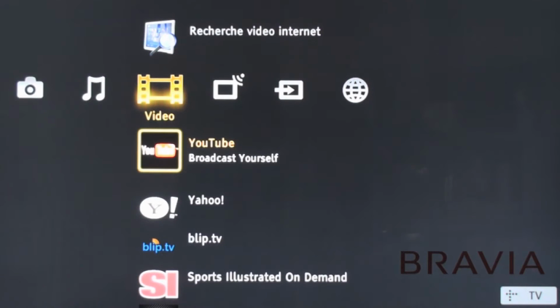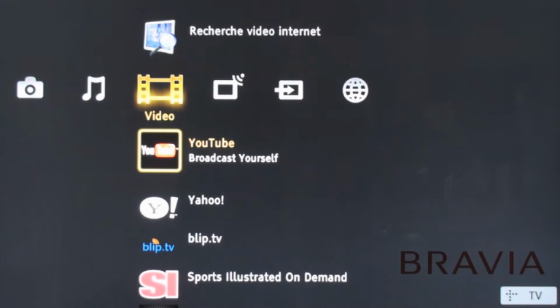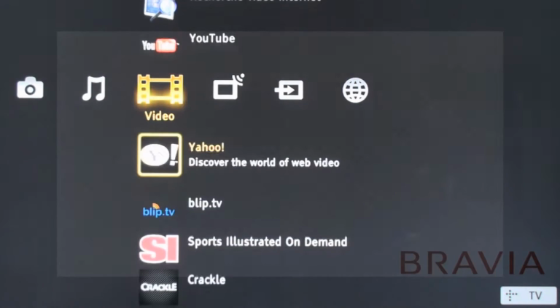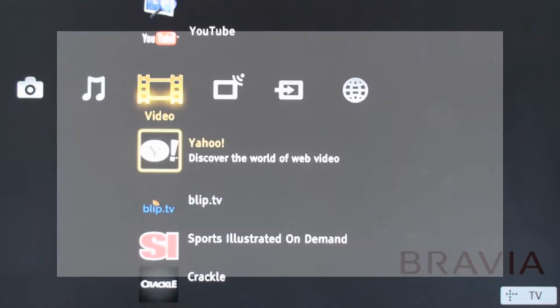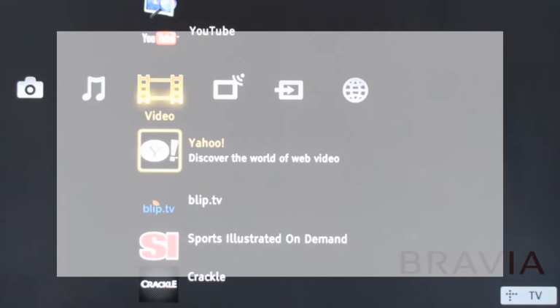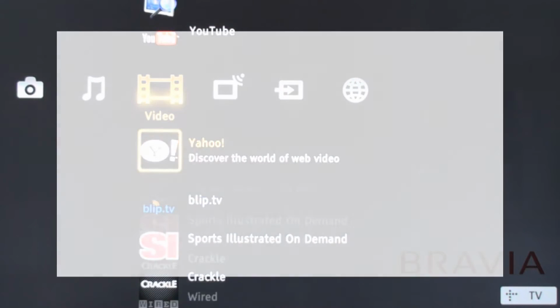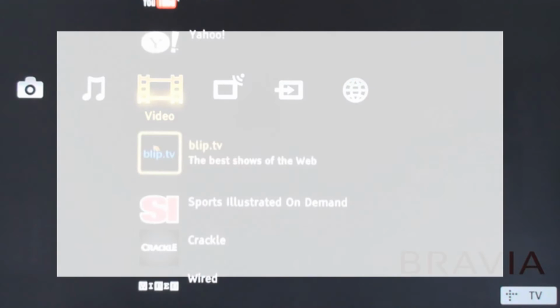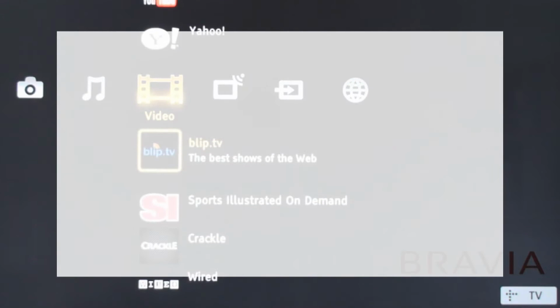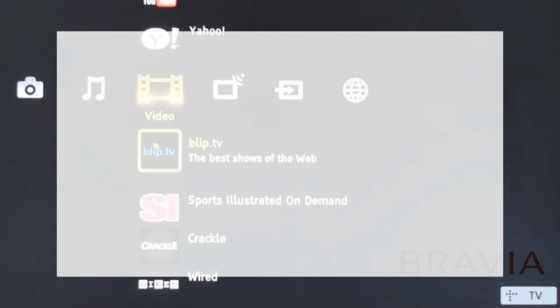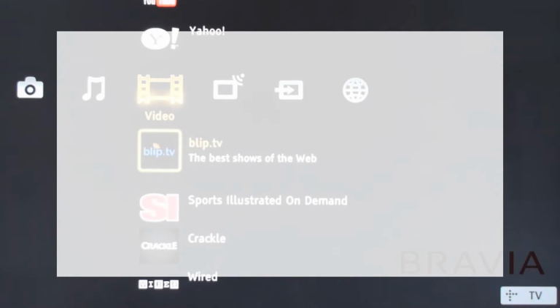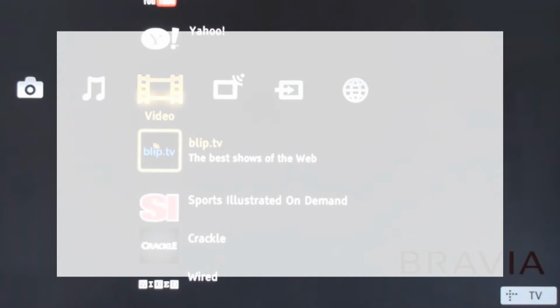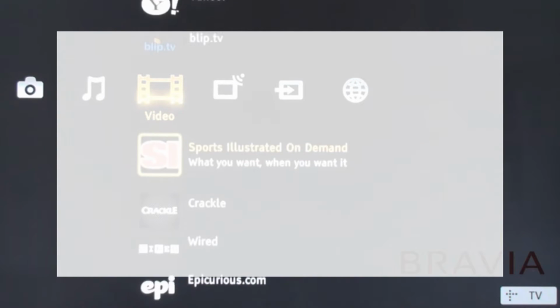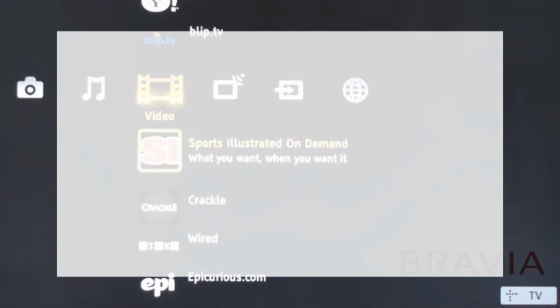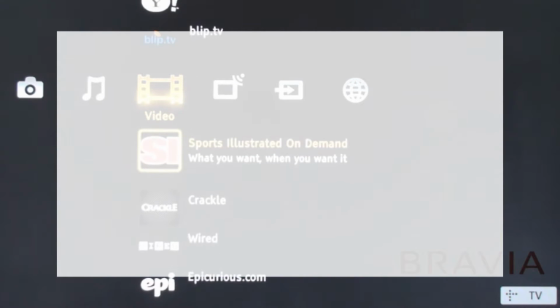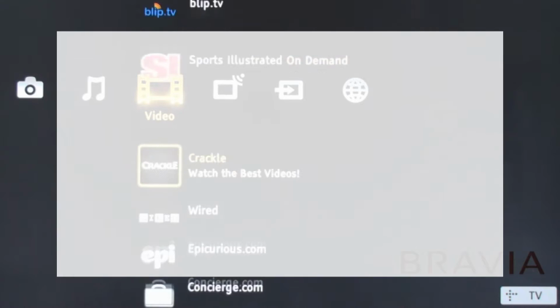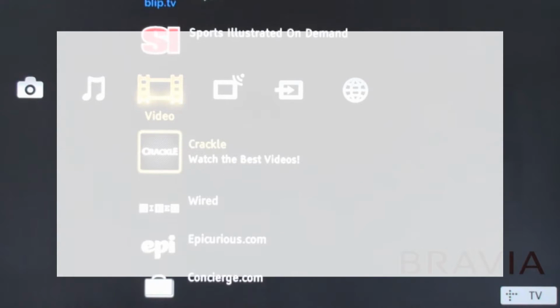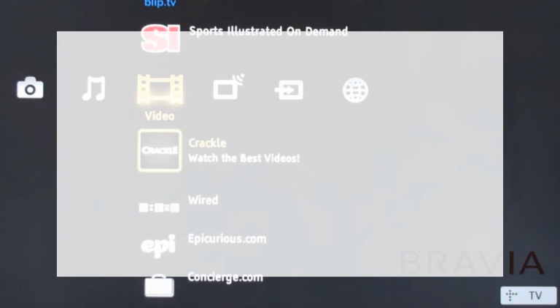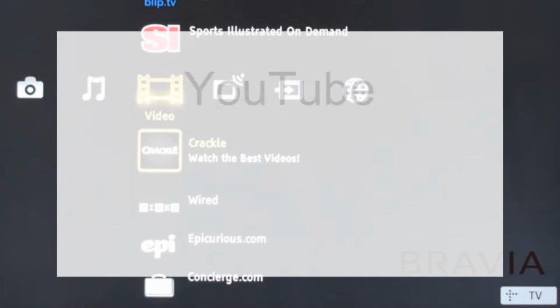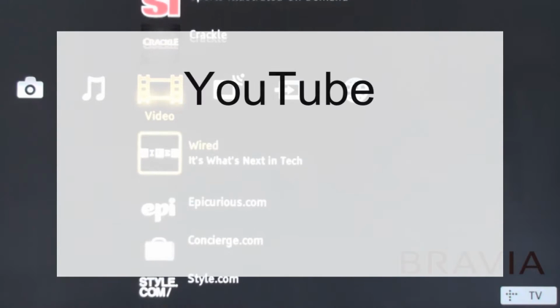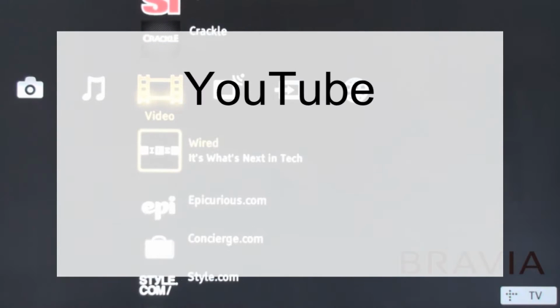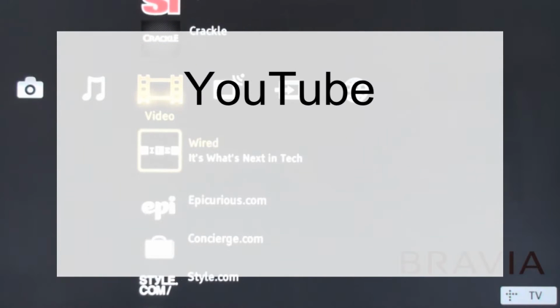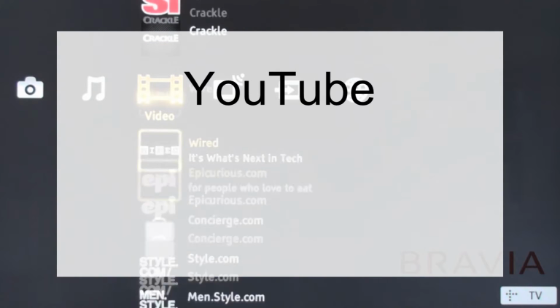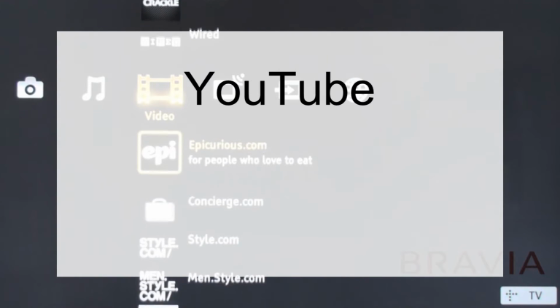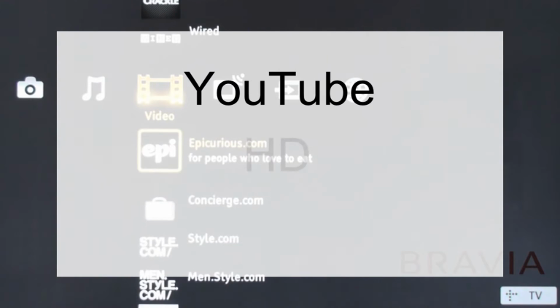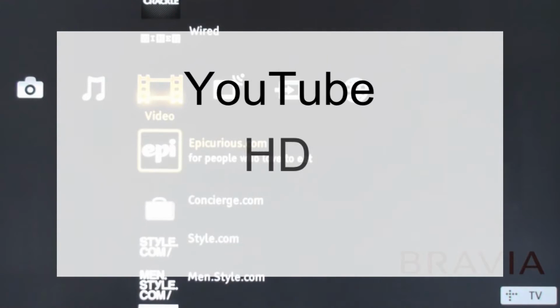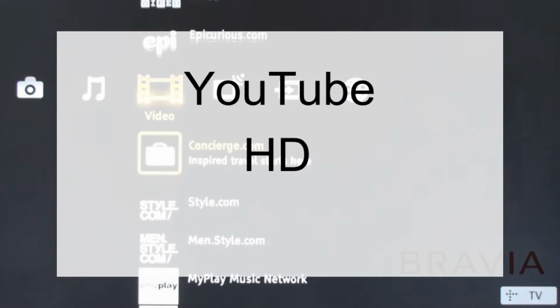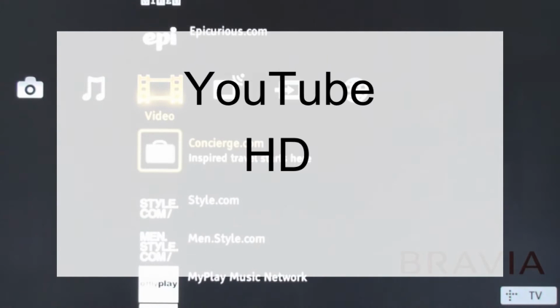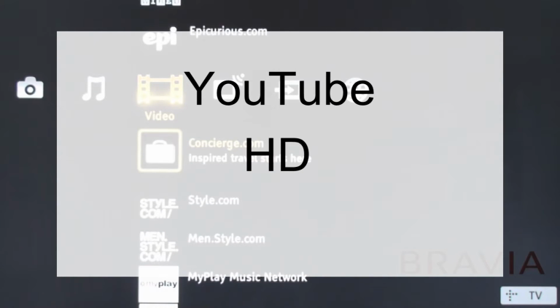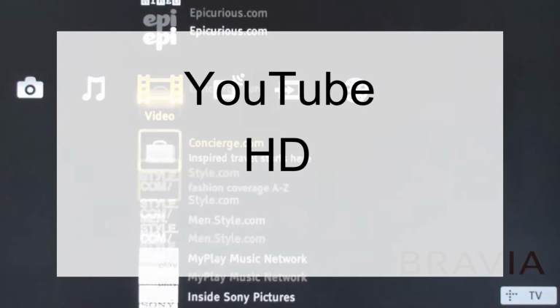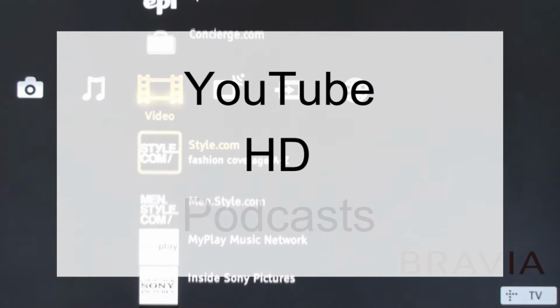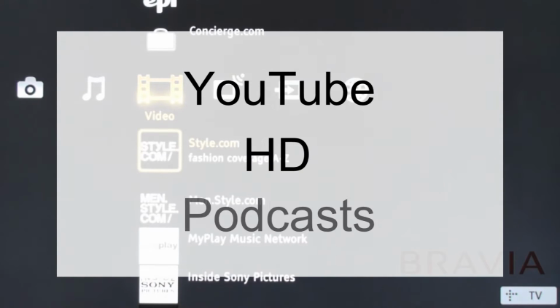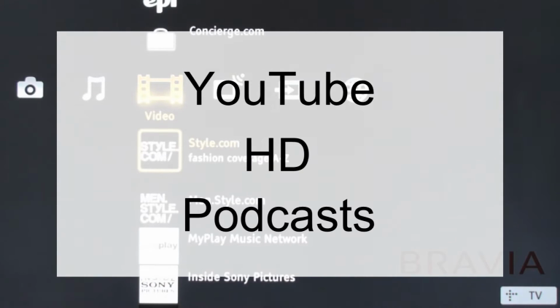So let's have a look at what's on. I'm going to highlight three content options: YouTube, HD programming, and top podcasts.